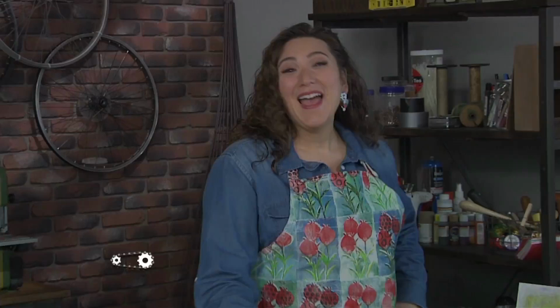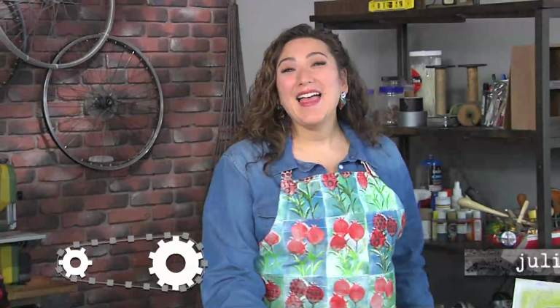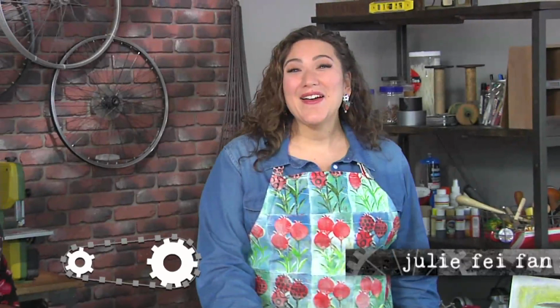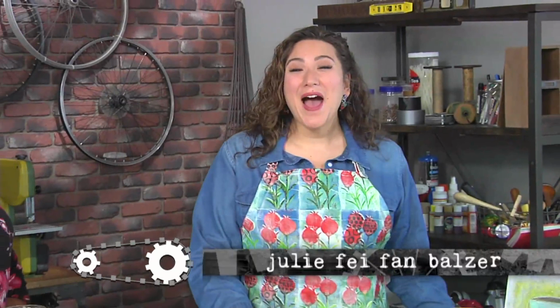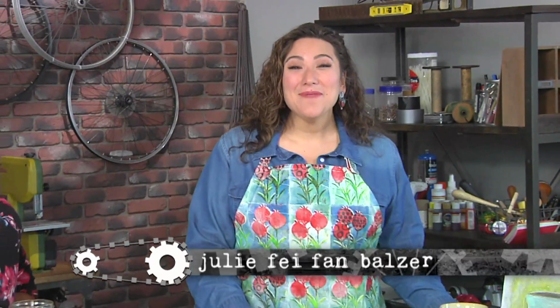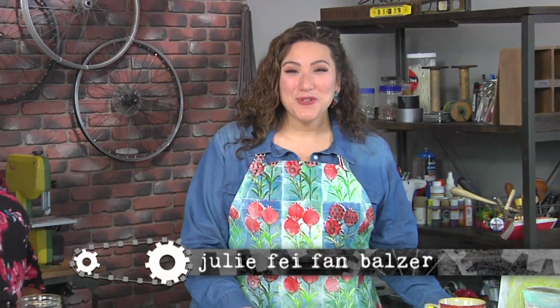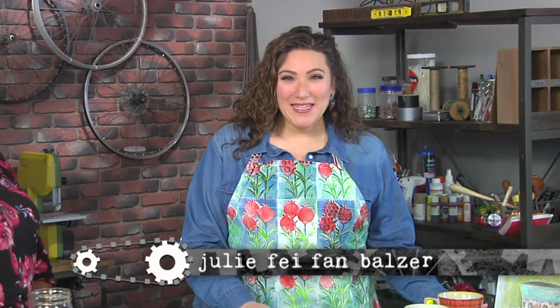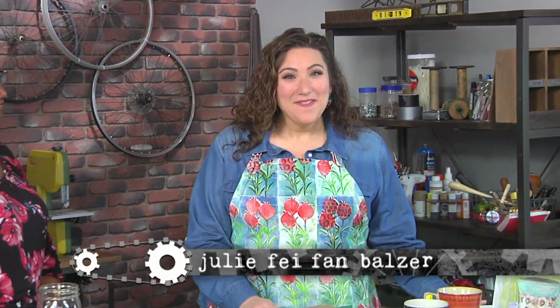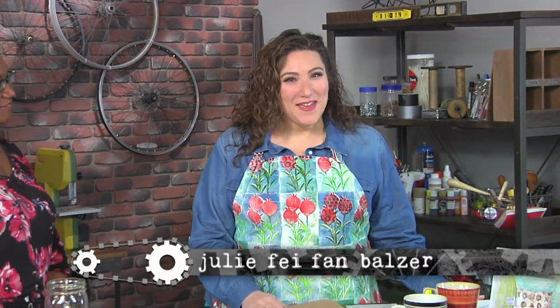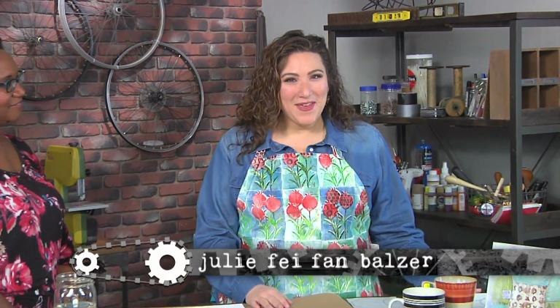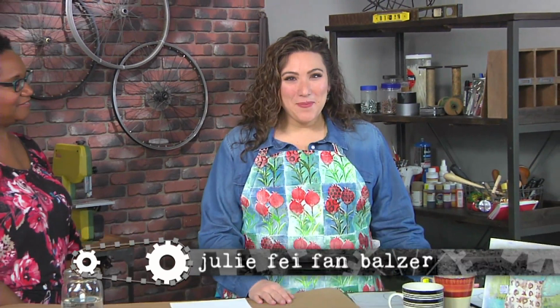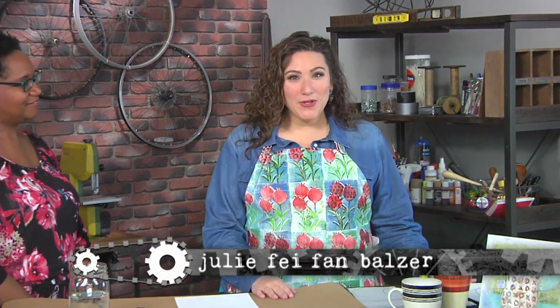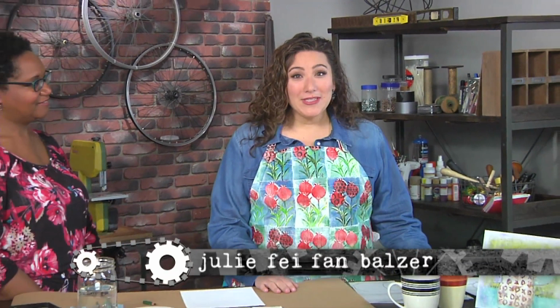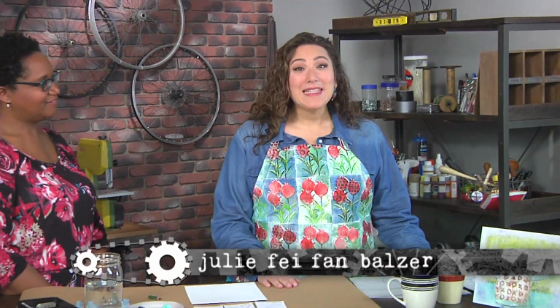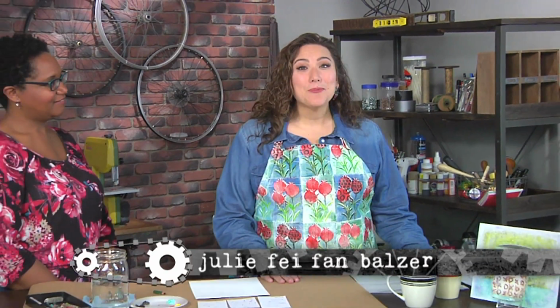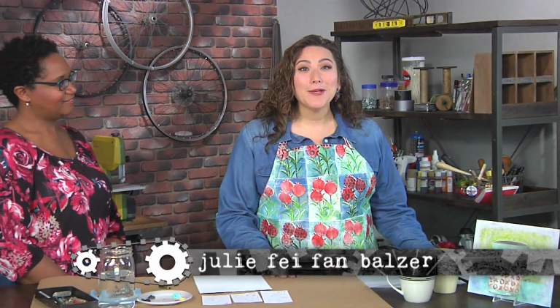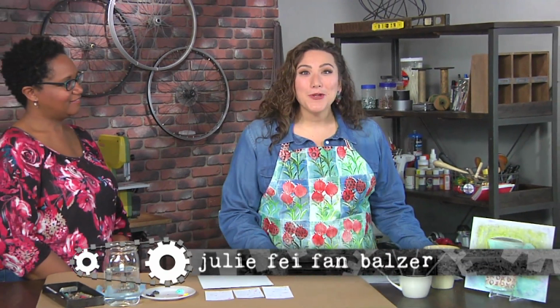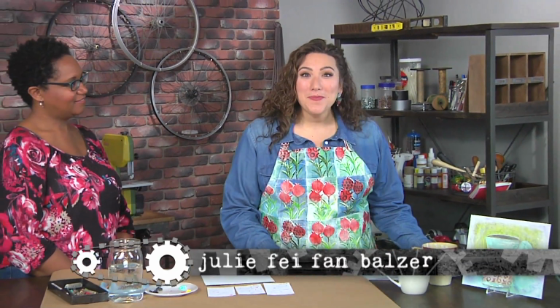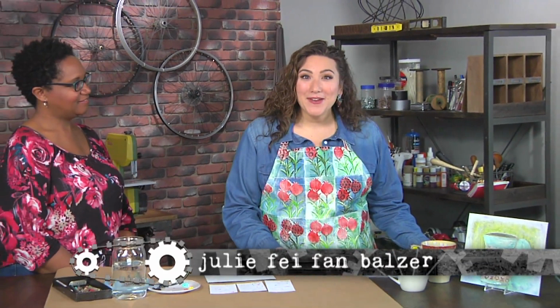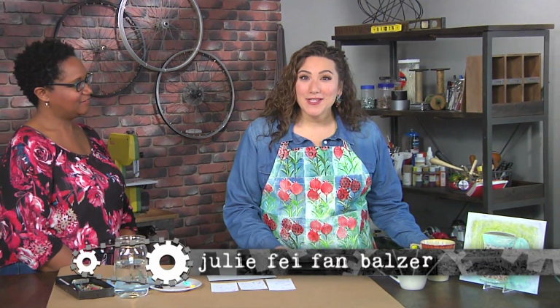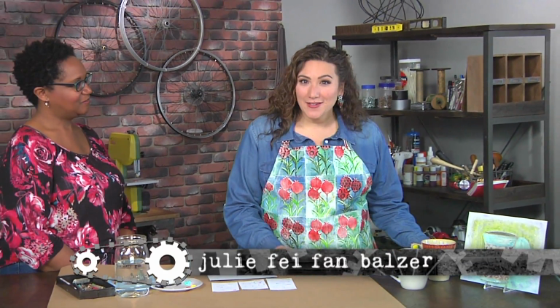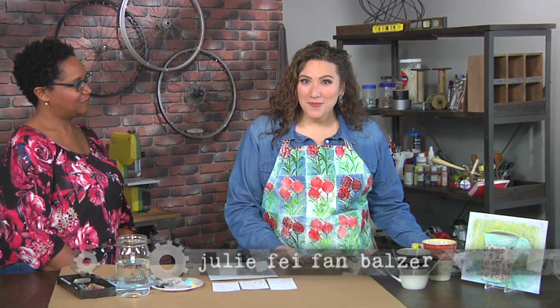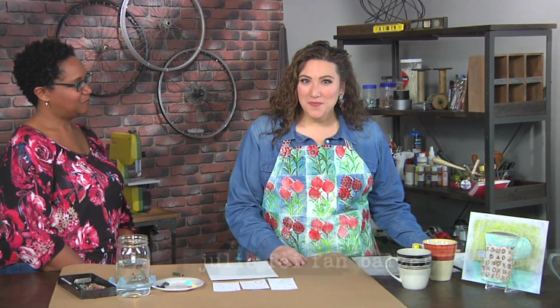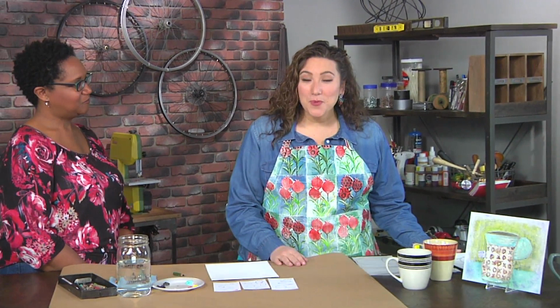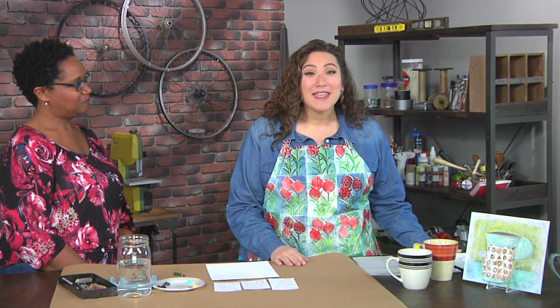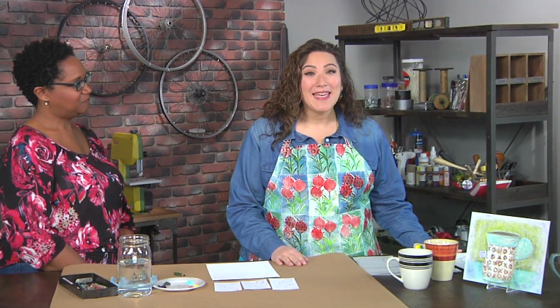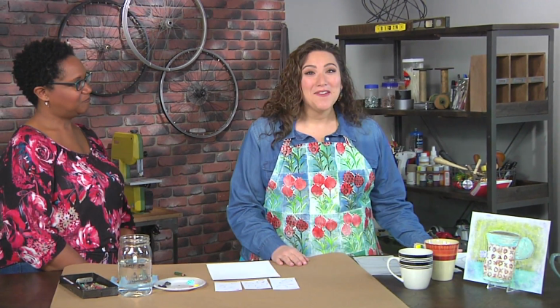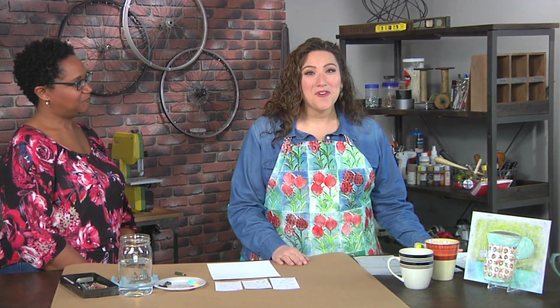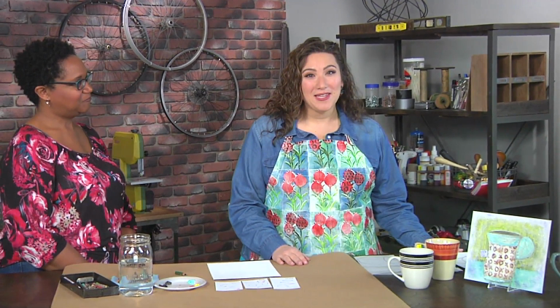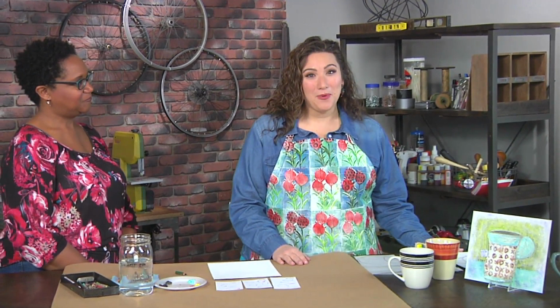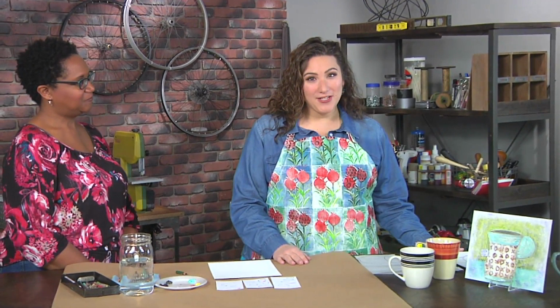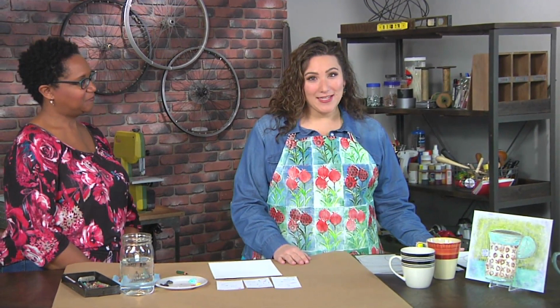Hello, I'm Julie Fafan Balzer. Let's bring new makers into the movement with kid-friendly projects.